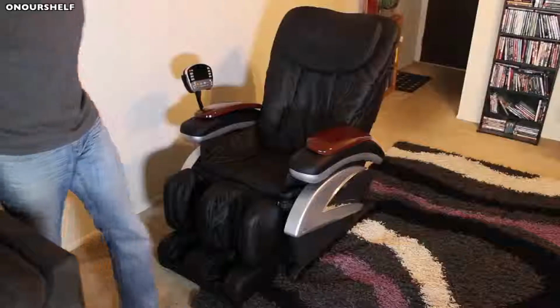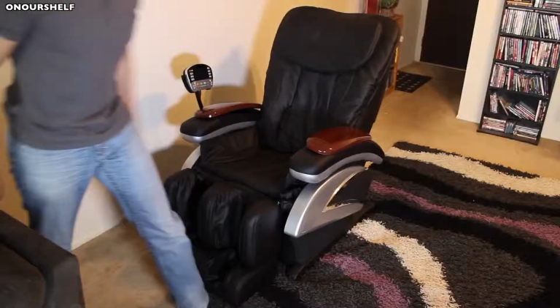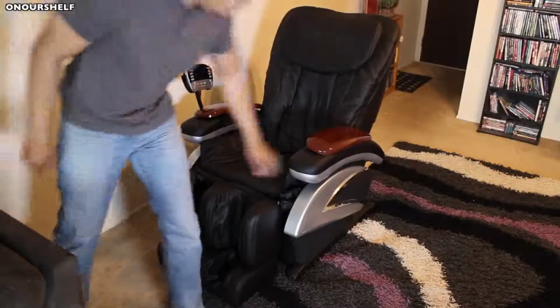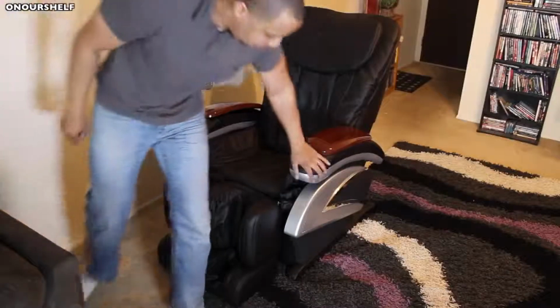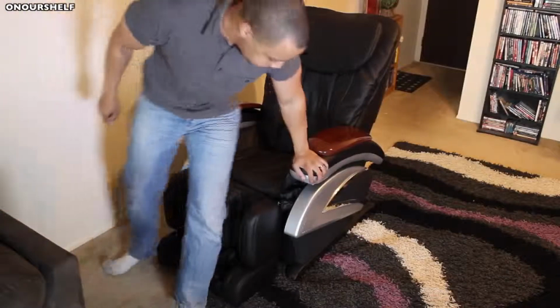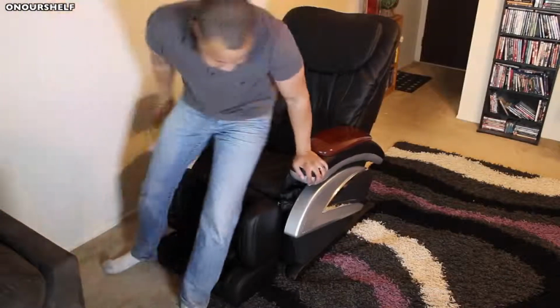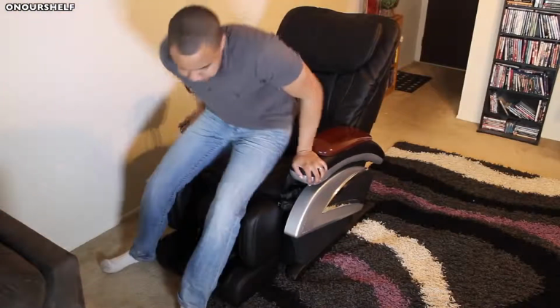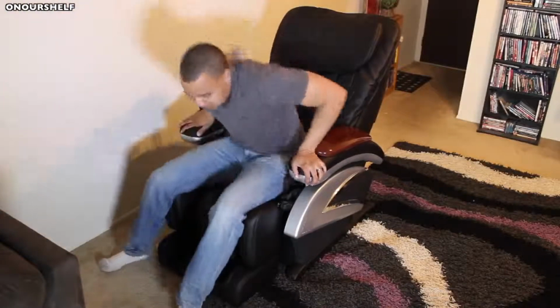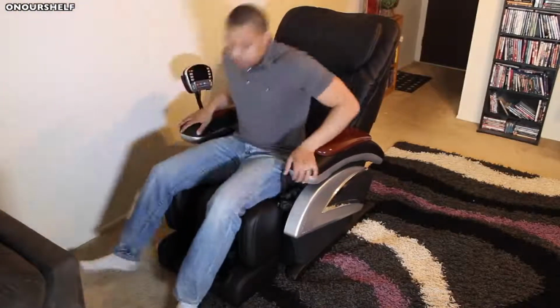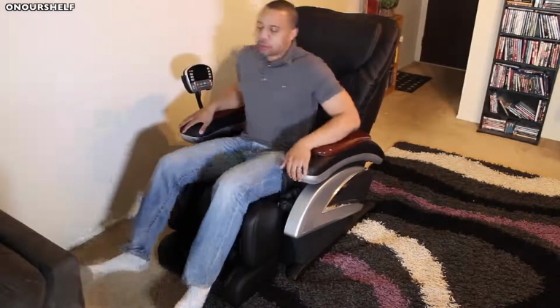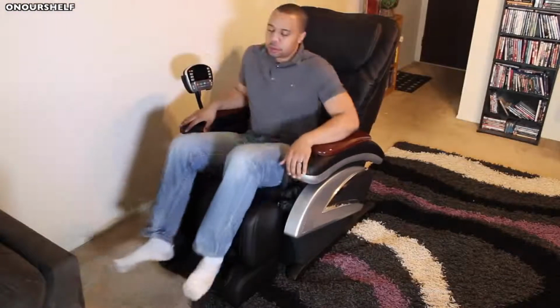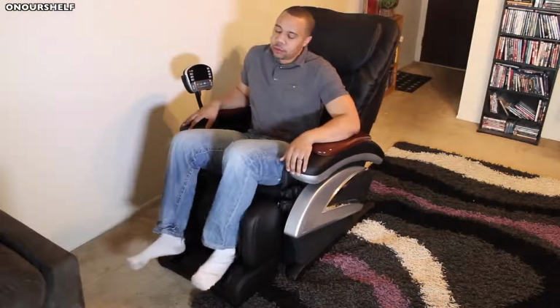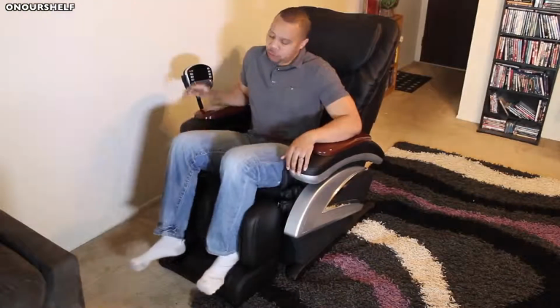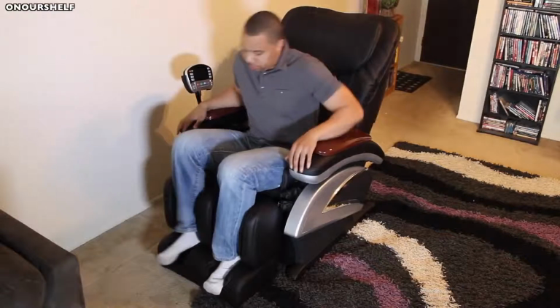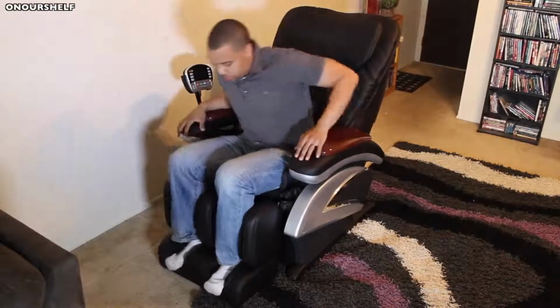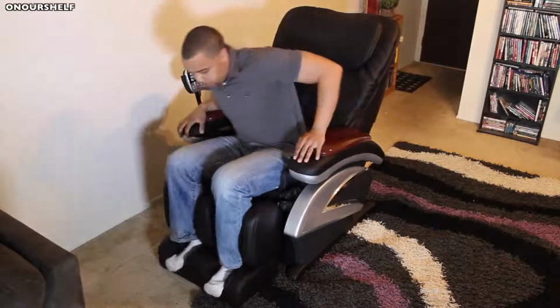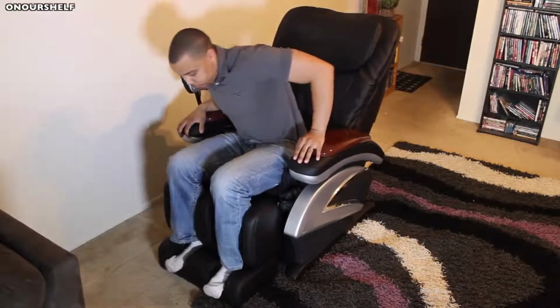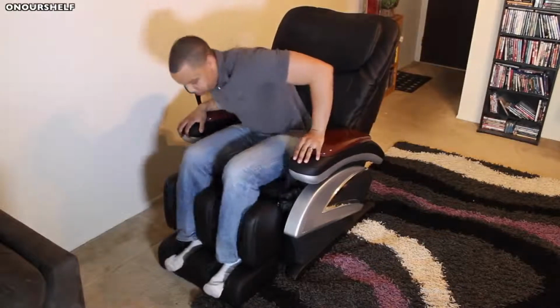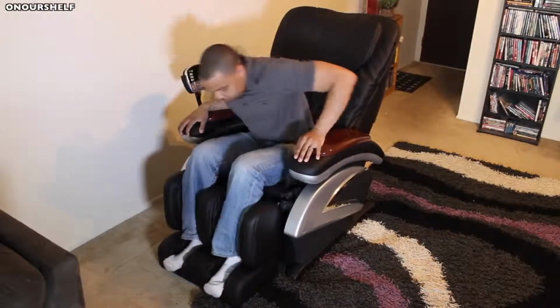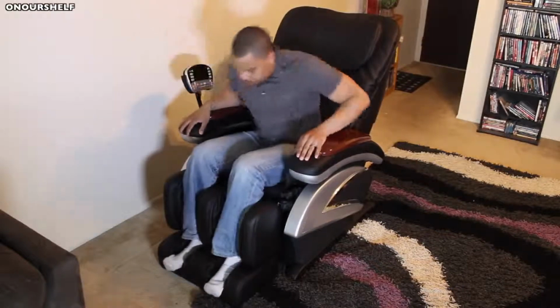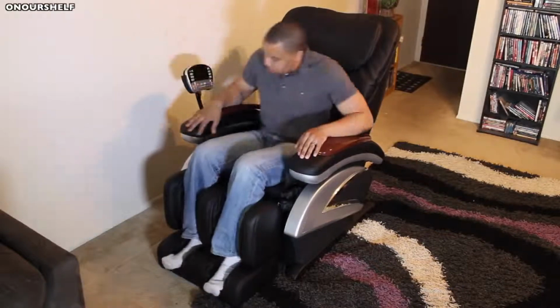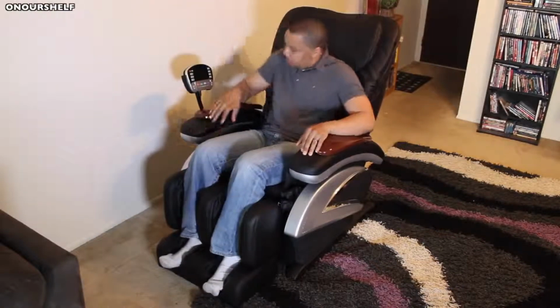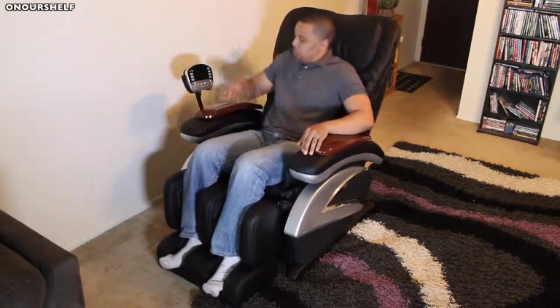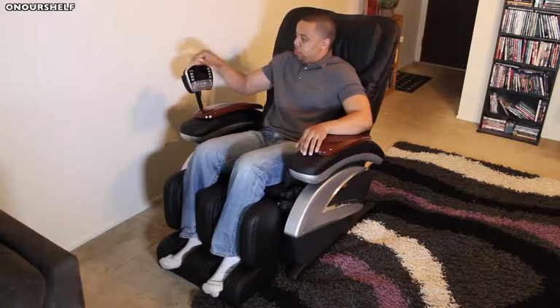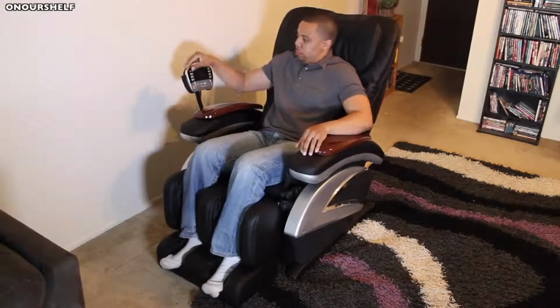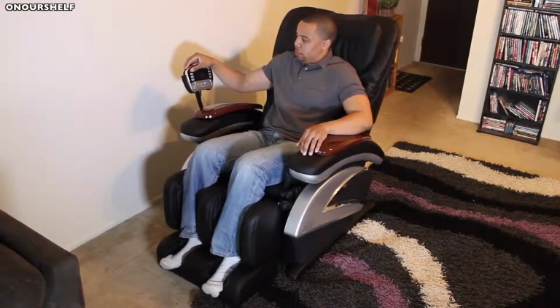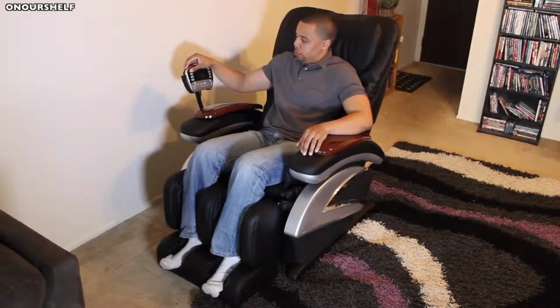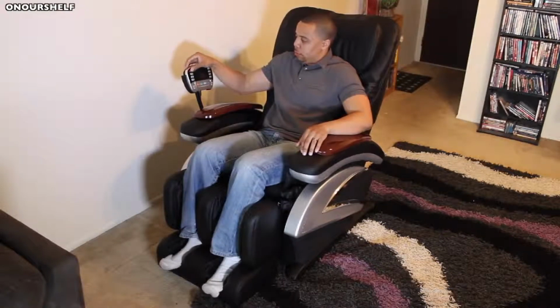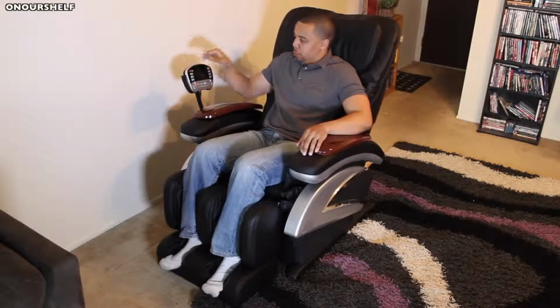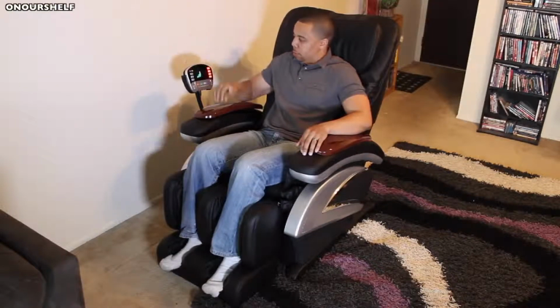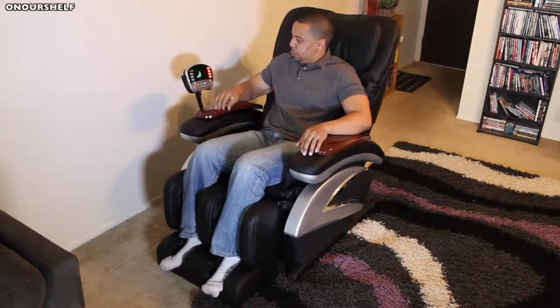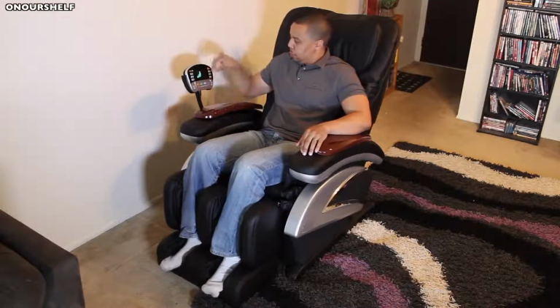And now the moment of truth — how does this massage chair actually feel? I'm happy to report that this massage chair feels like paradise.